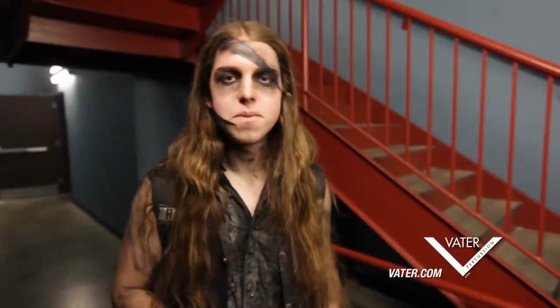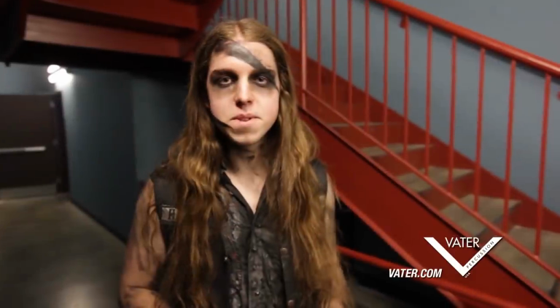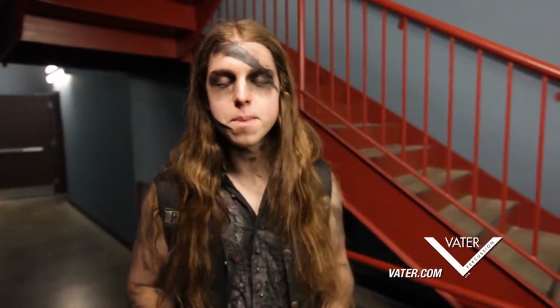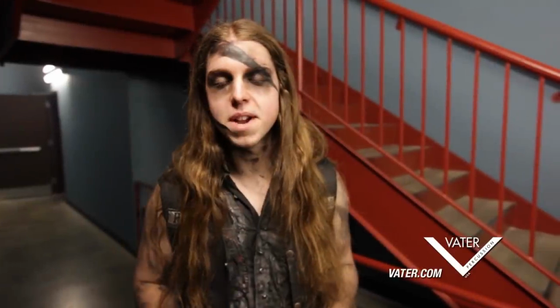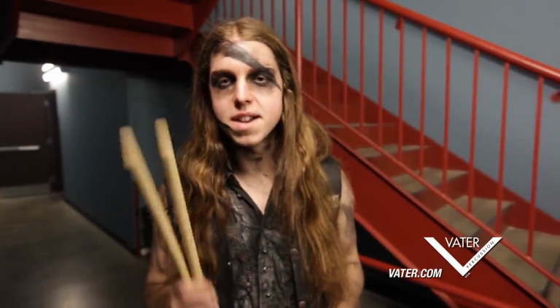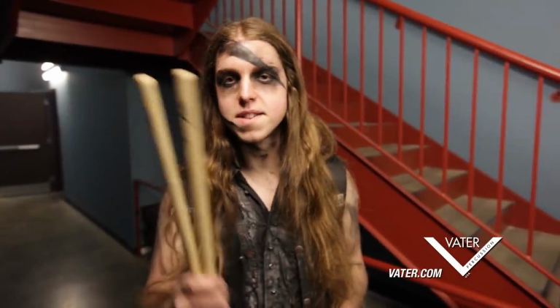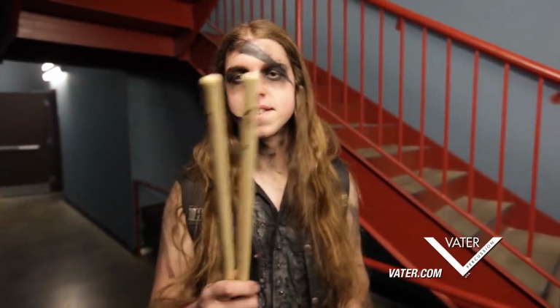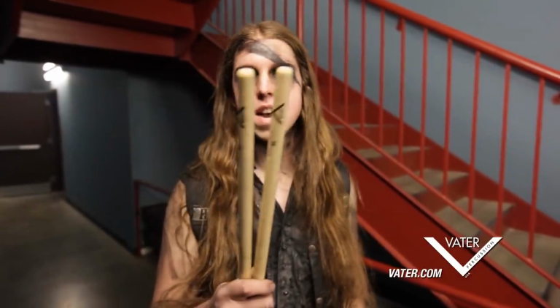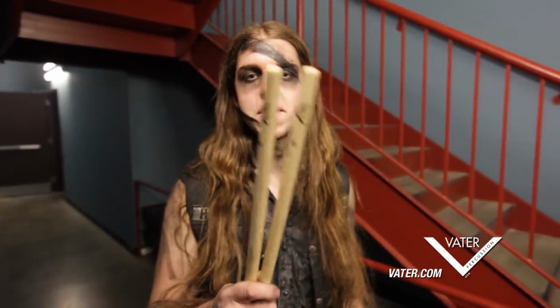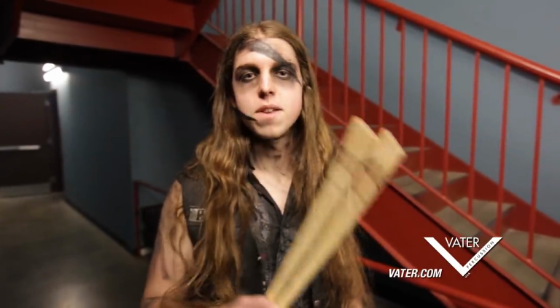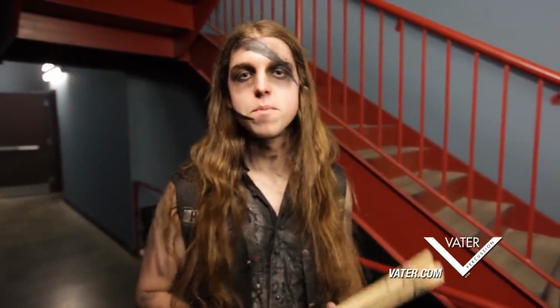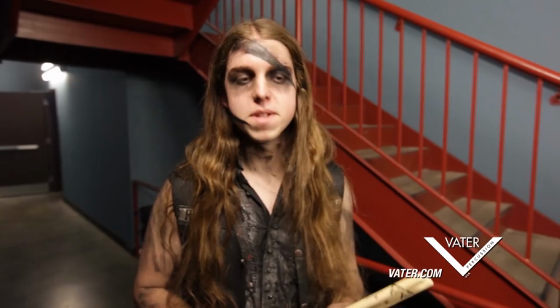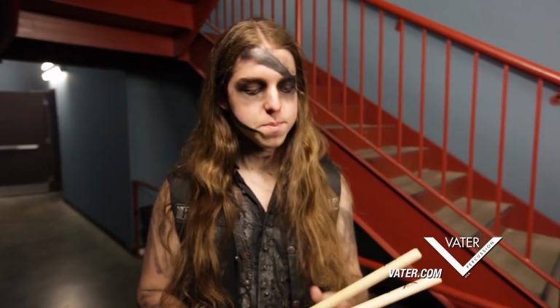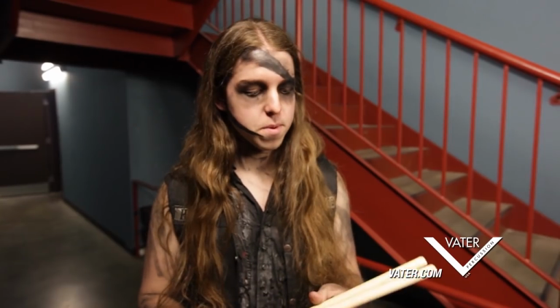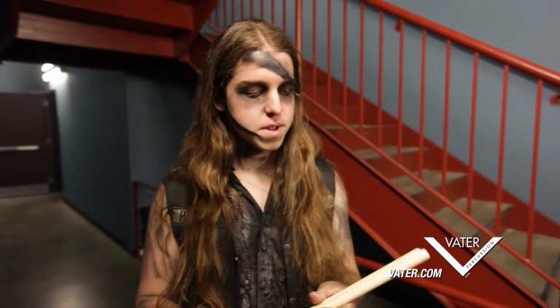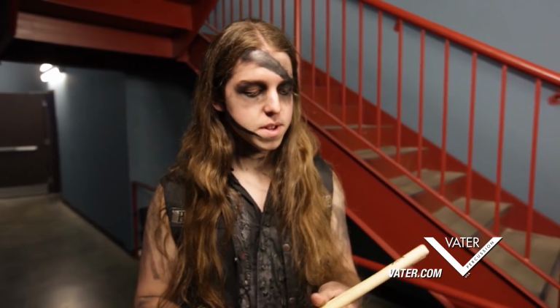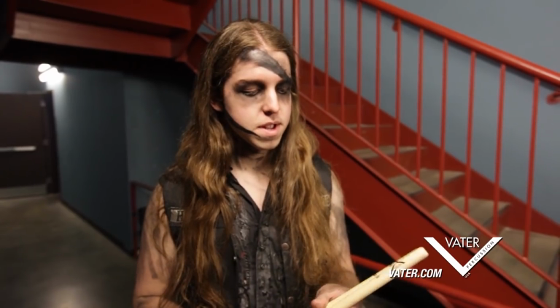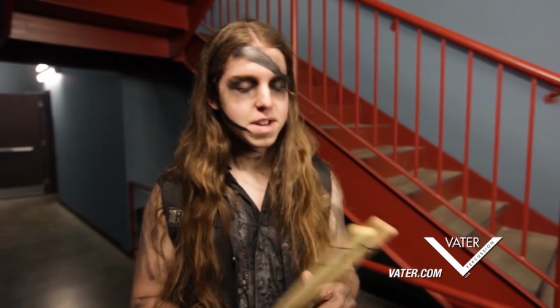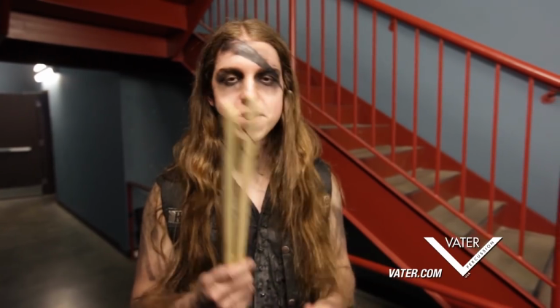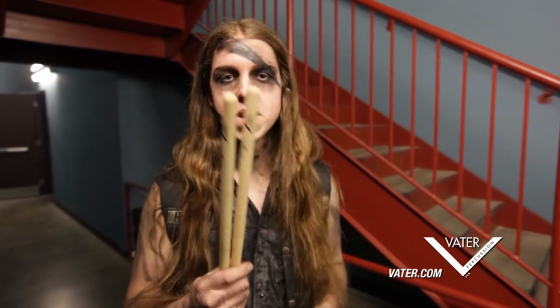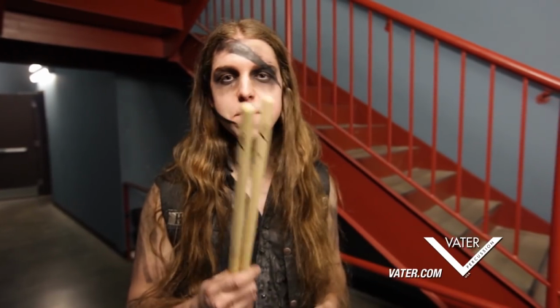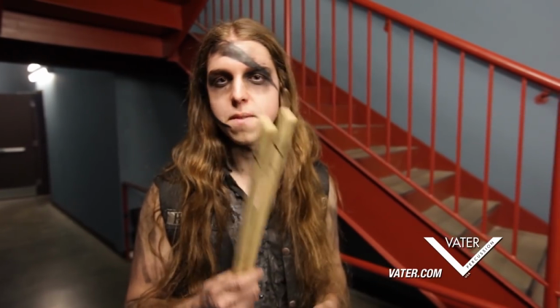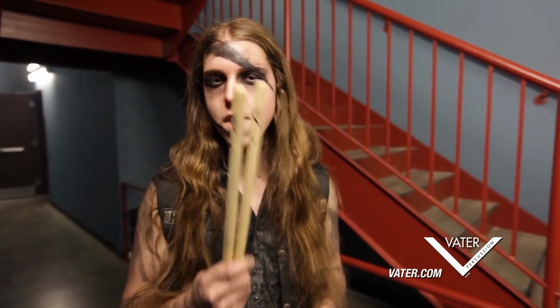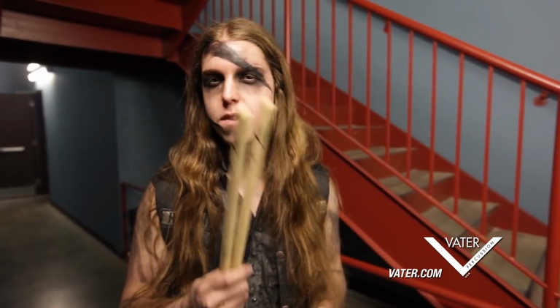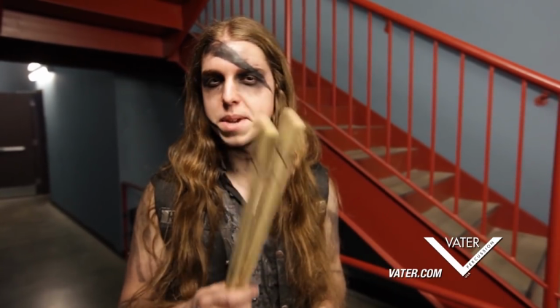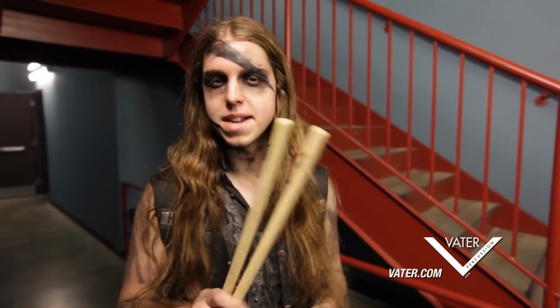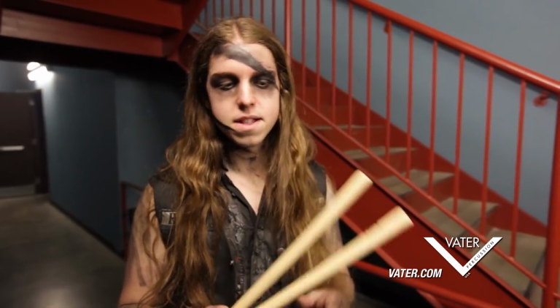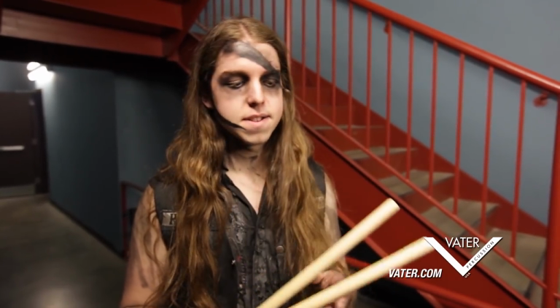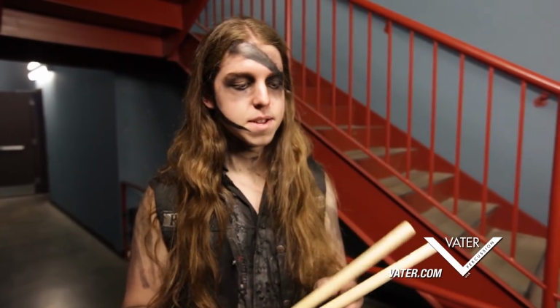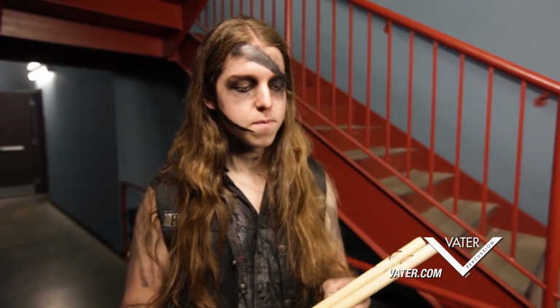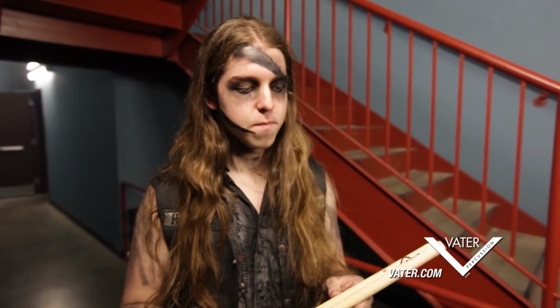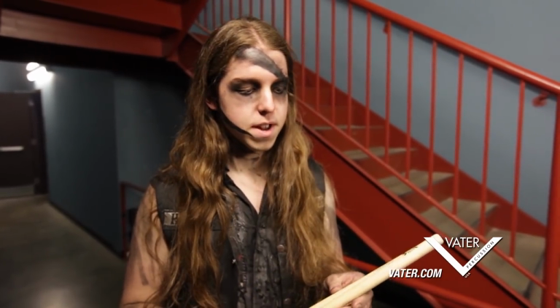What's up guys, this is Tom Hain from In This Moment, here to talk about the 5B Nylon Tip from Vader.